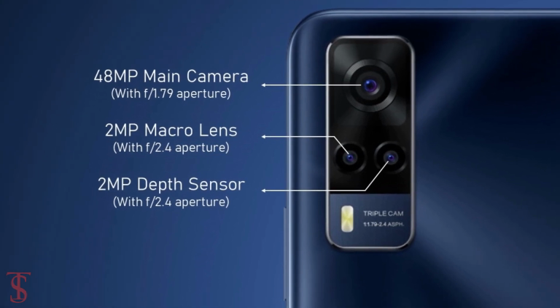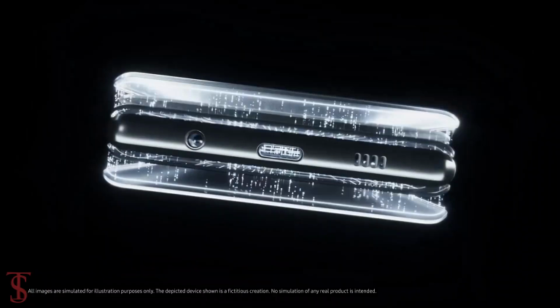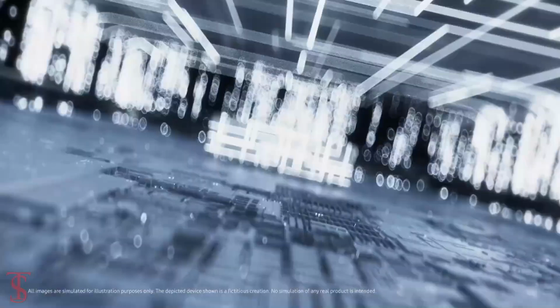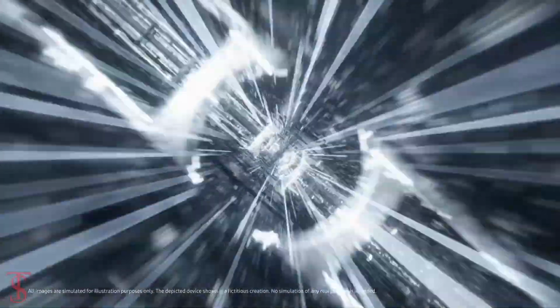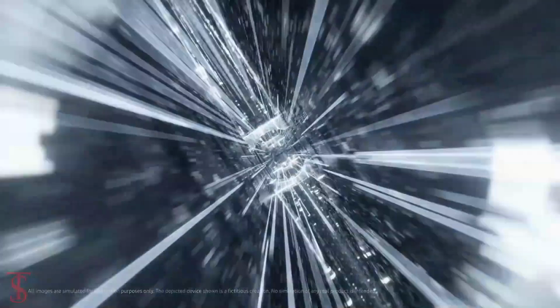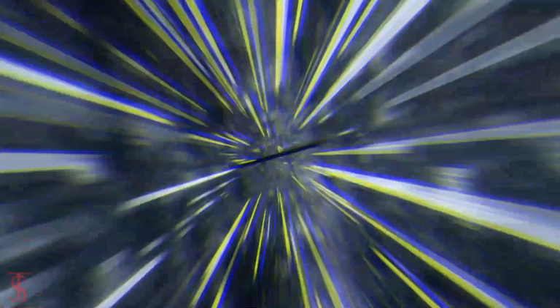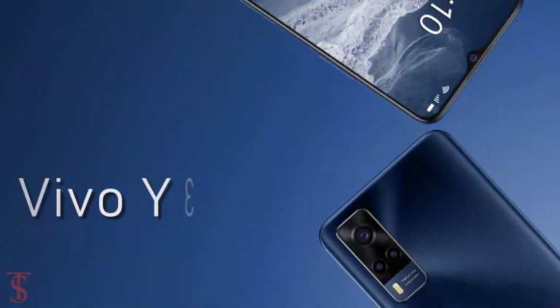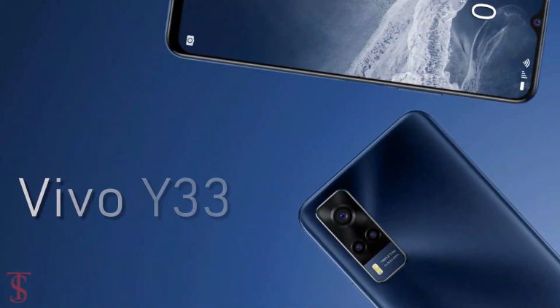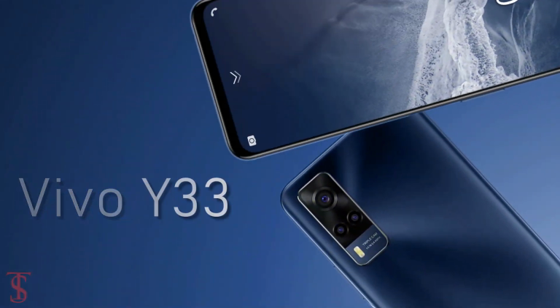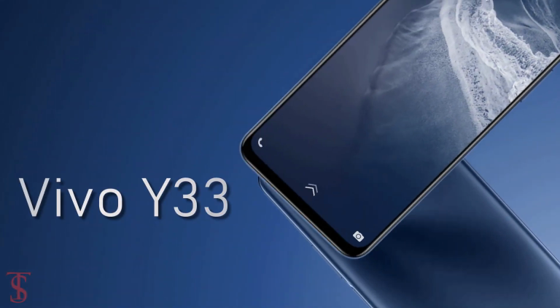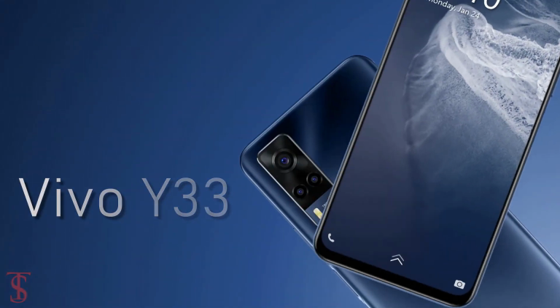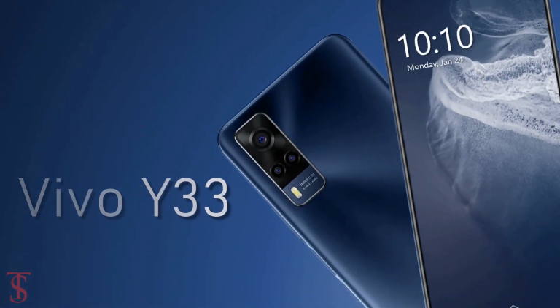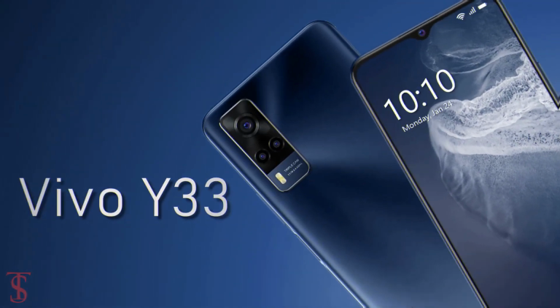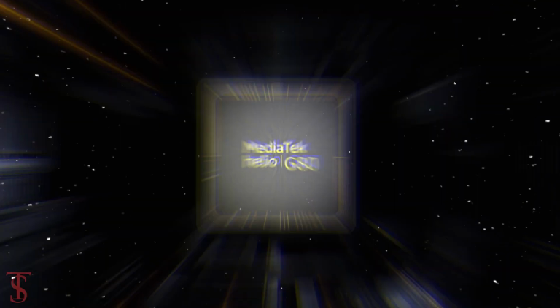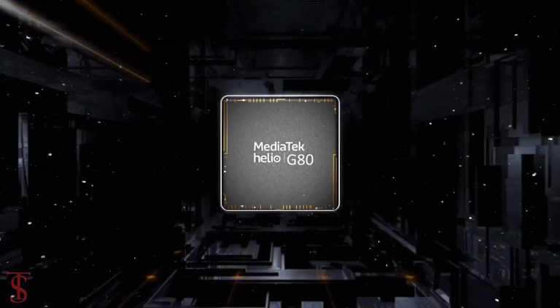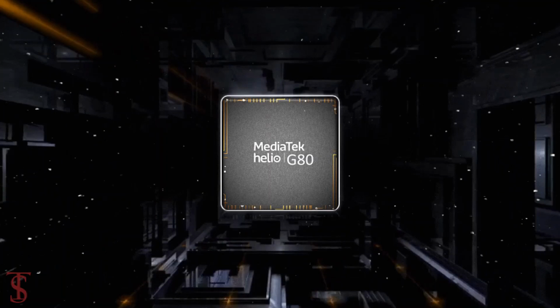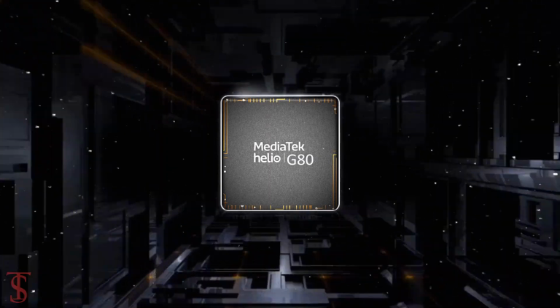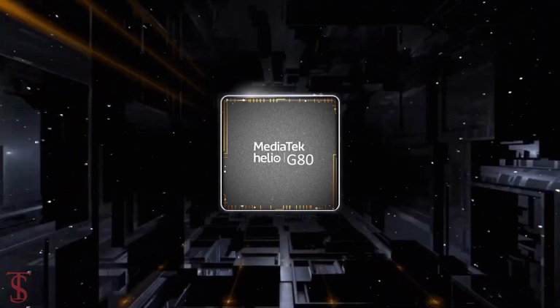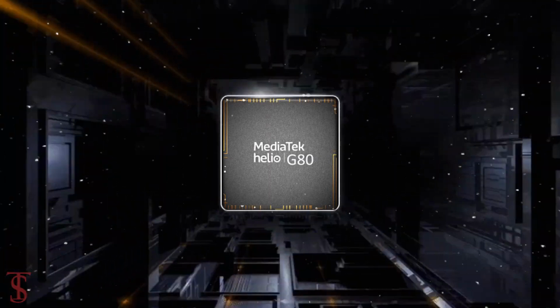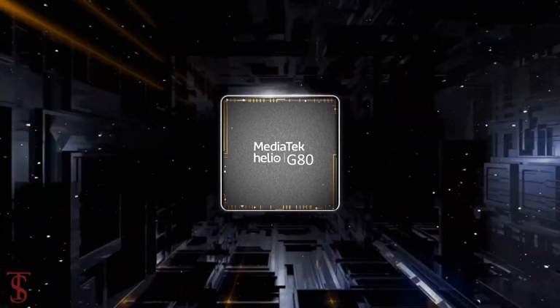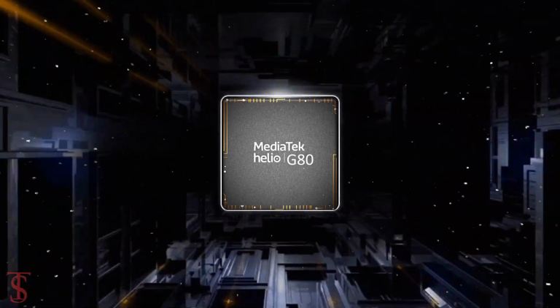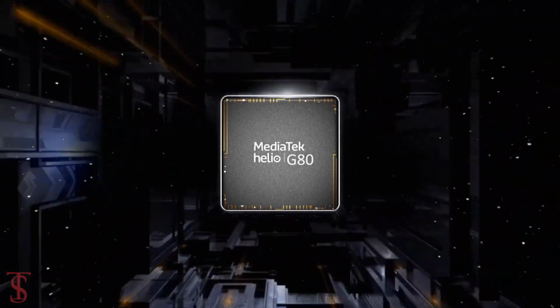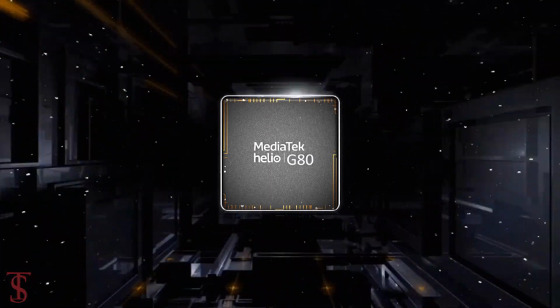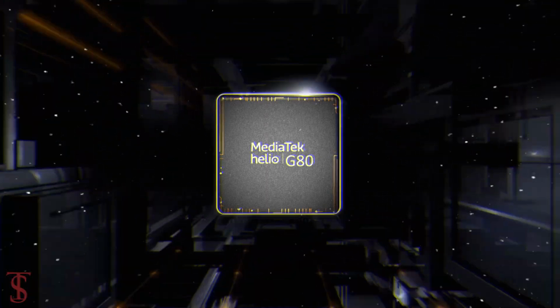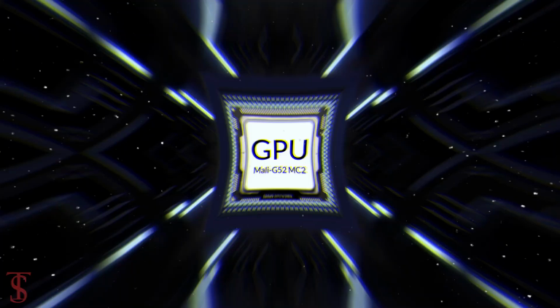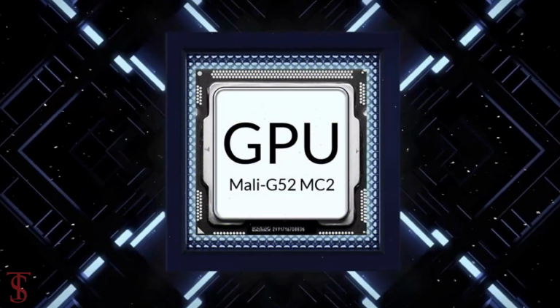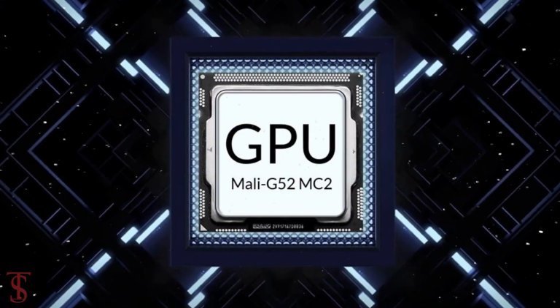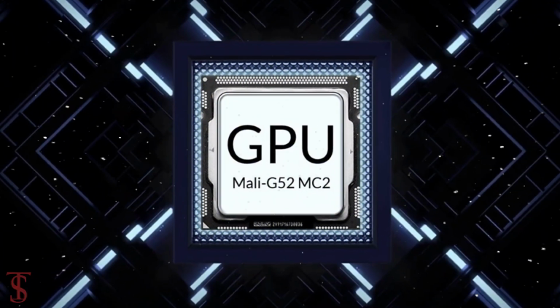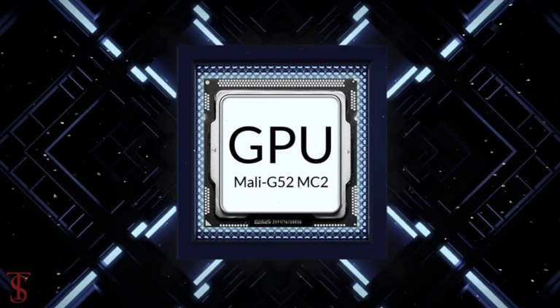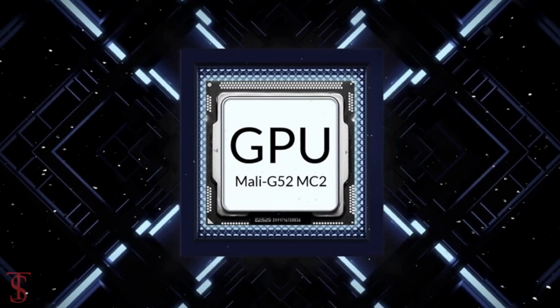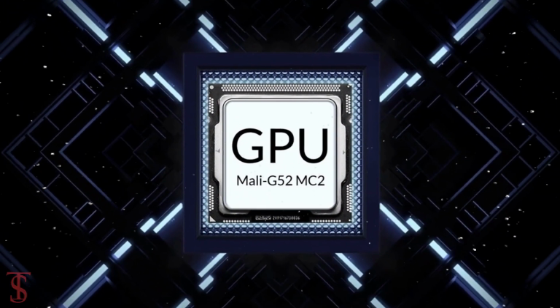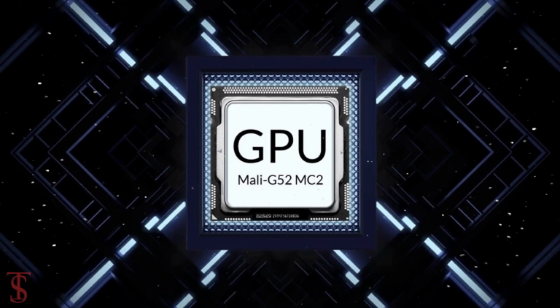Under the hood, the Vivo Y33 comes supported by a MediaTek Helio G80 chipset paired with a Mali G52 MC2 GPU.